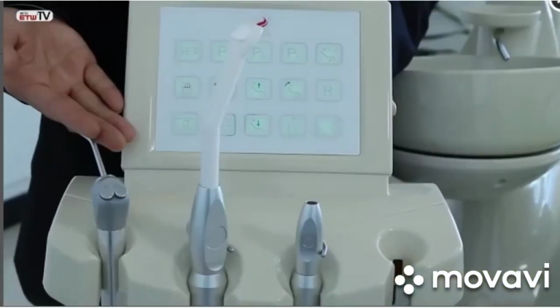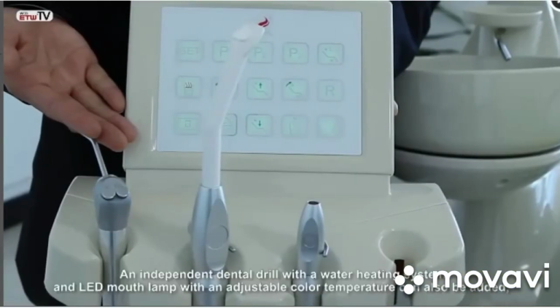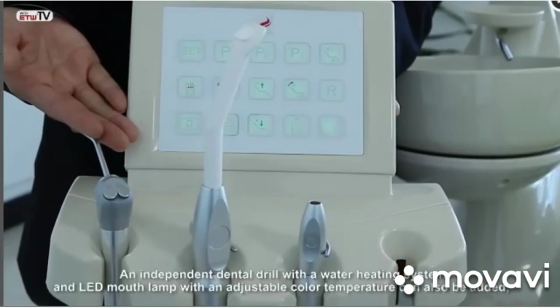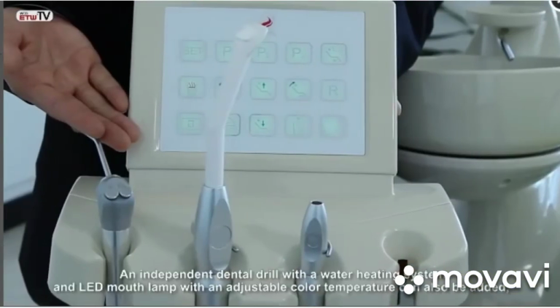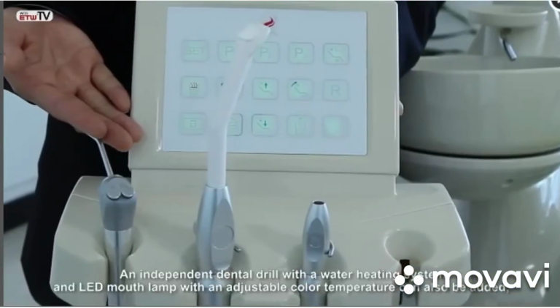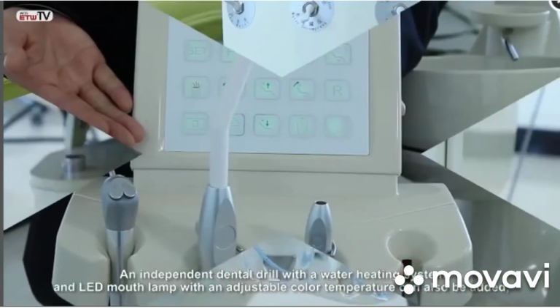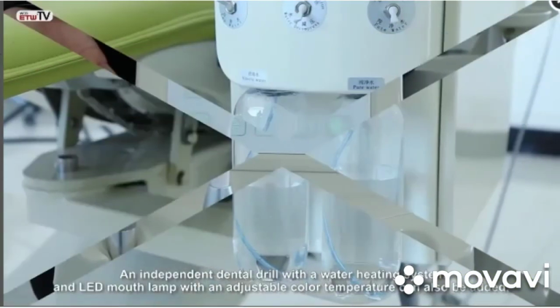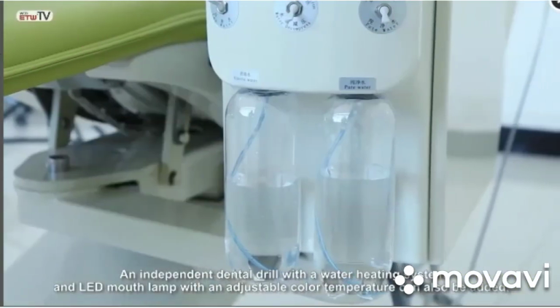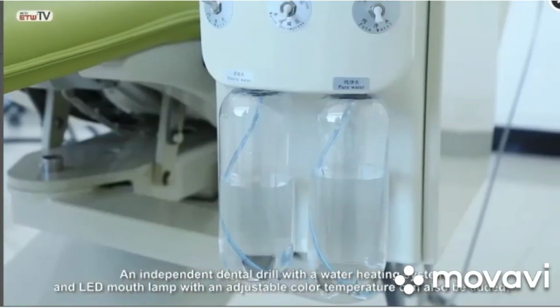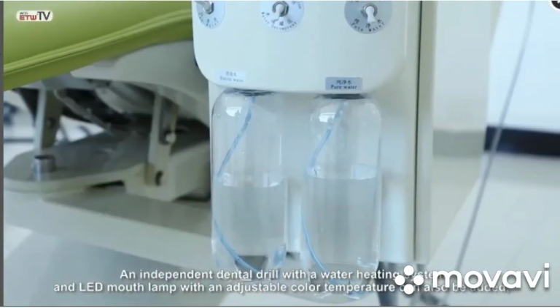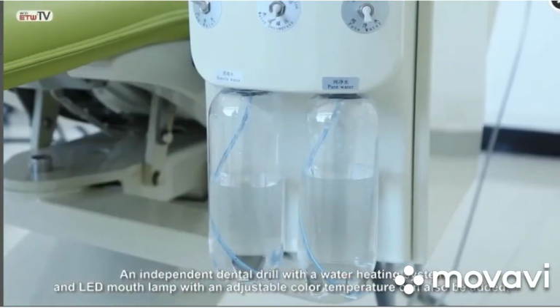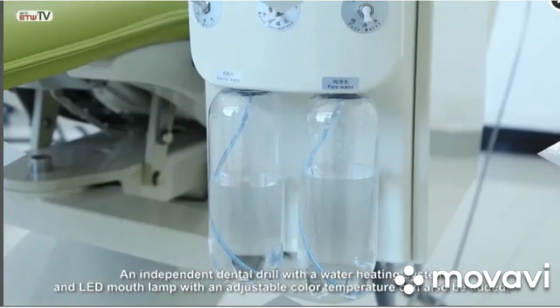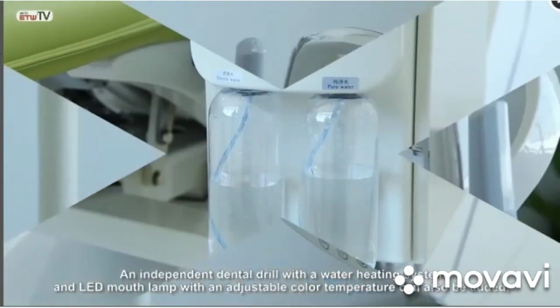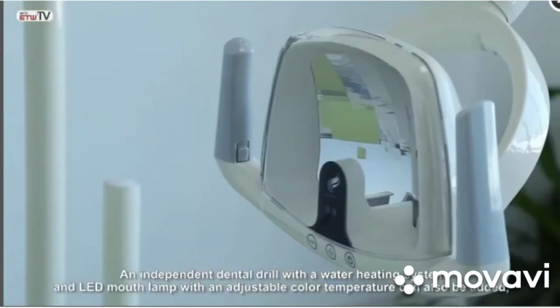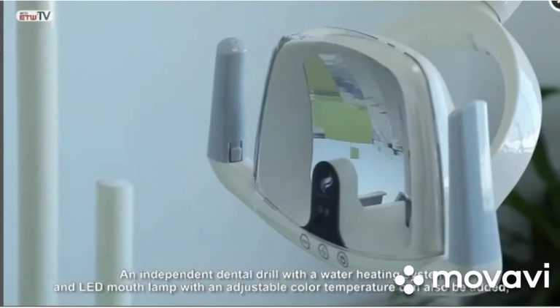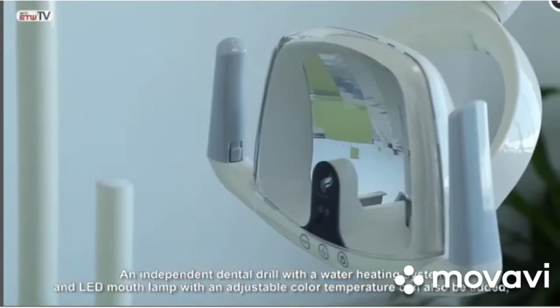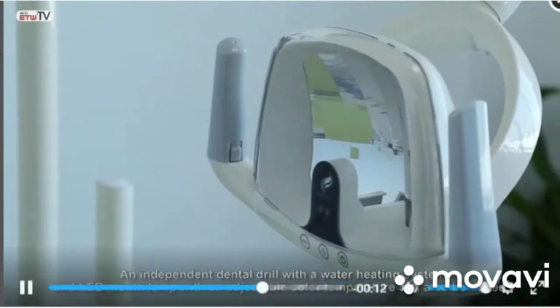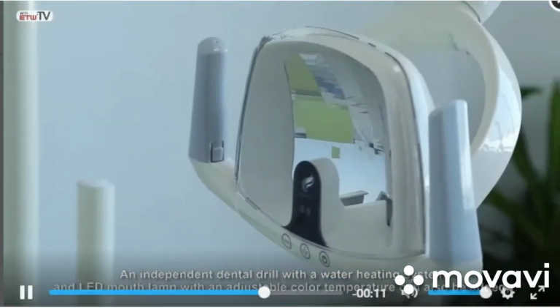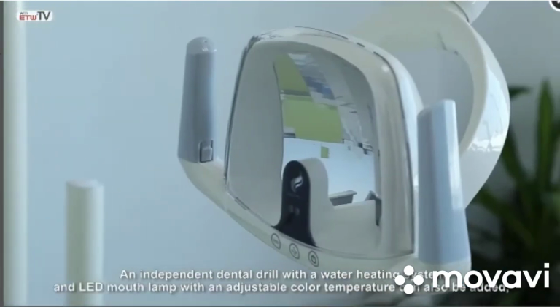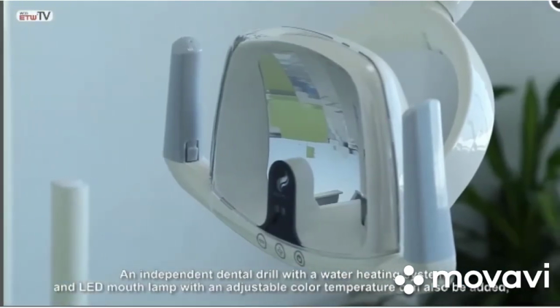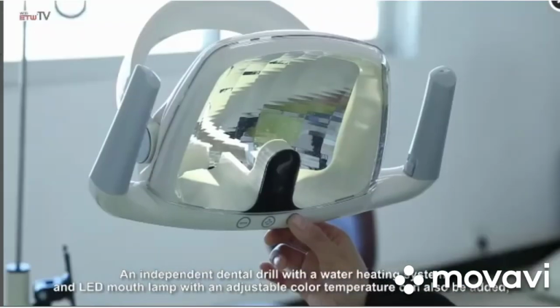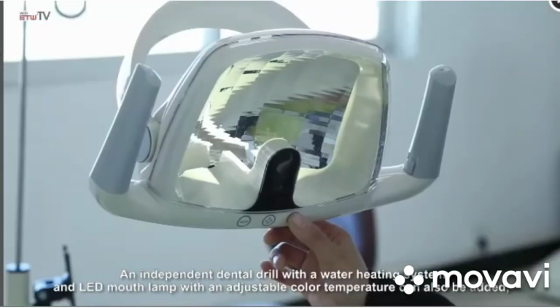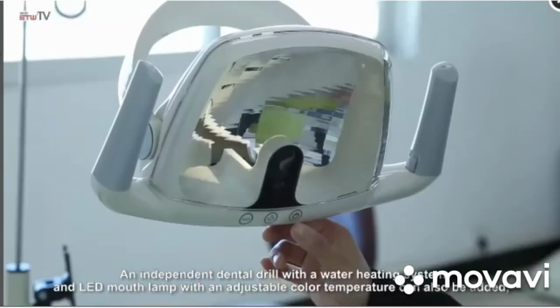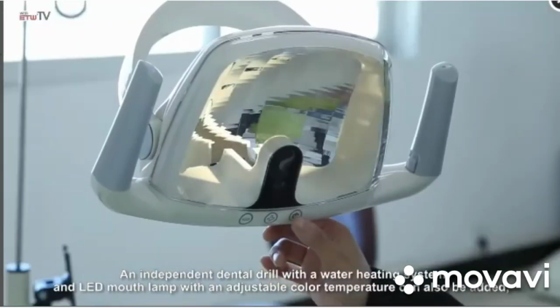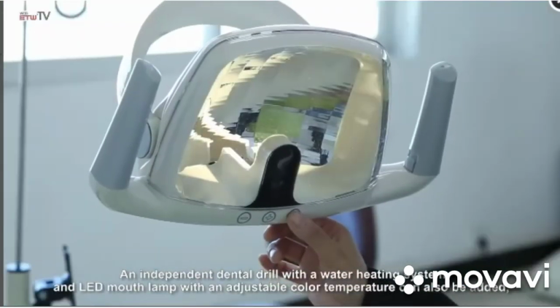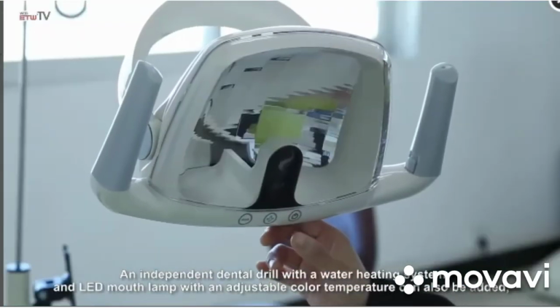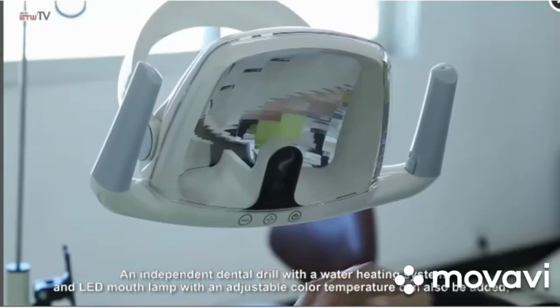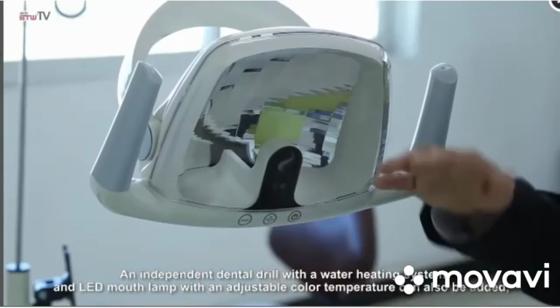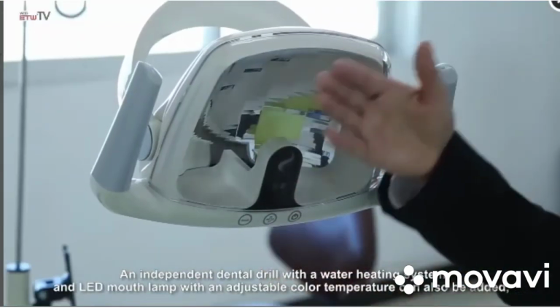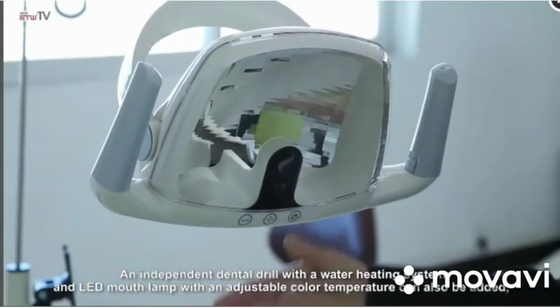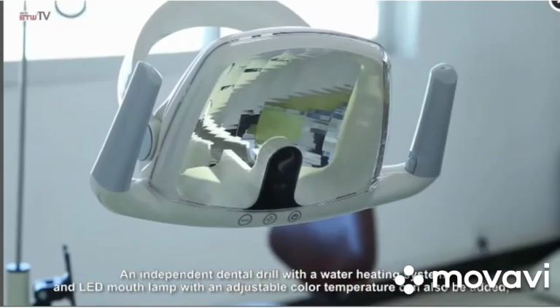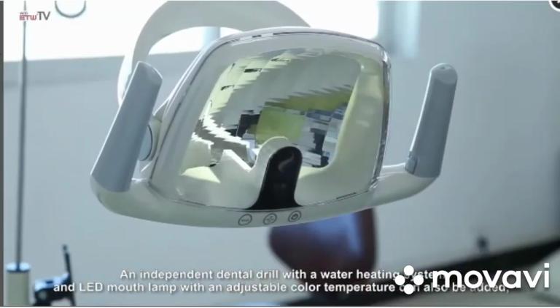An independent dental drill with a water heating system and LED mouth lamp with an adjustable color temperature can also be added.